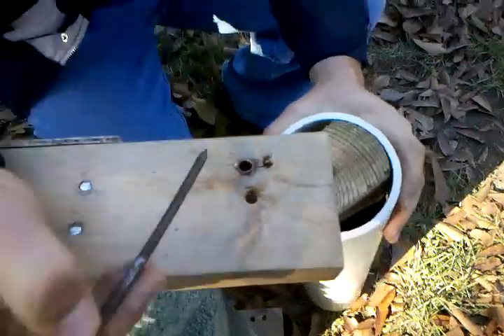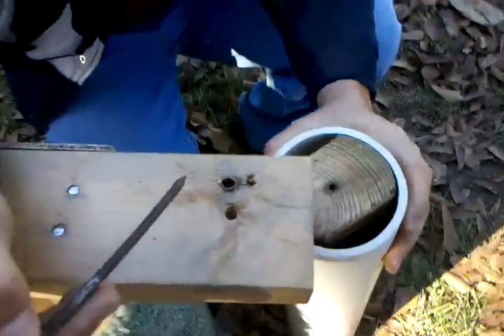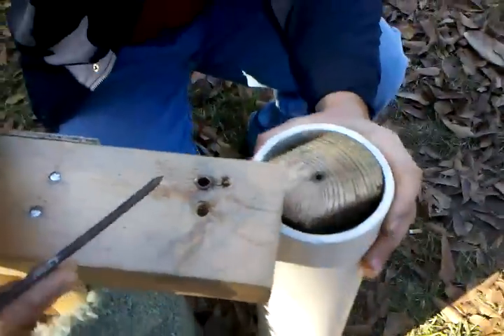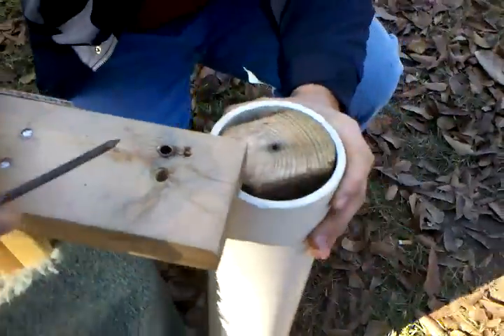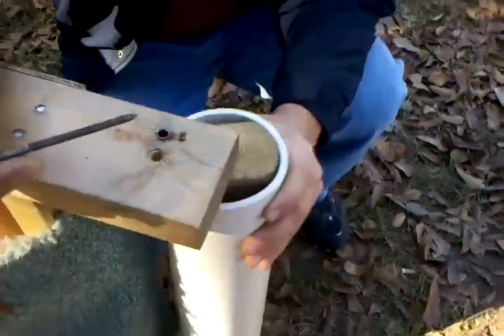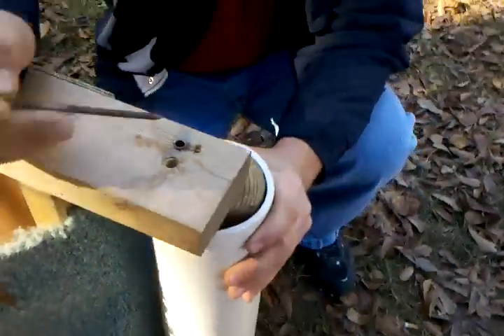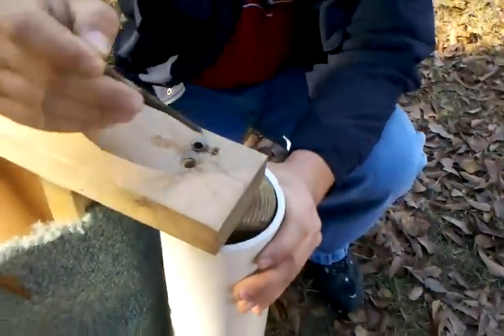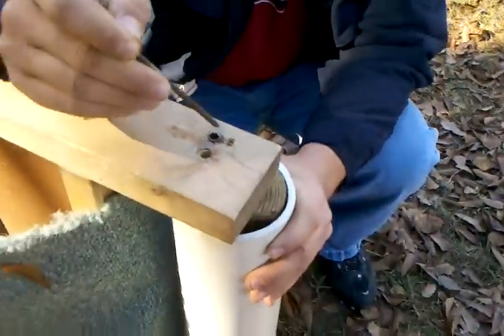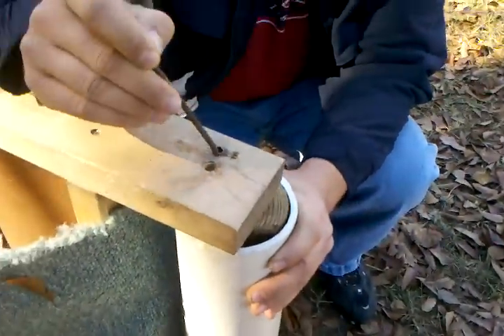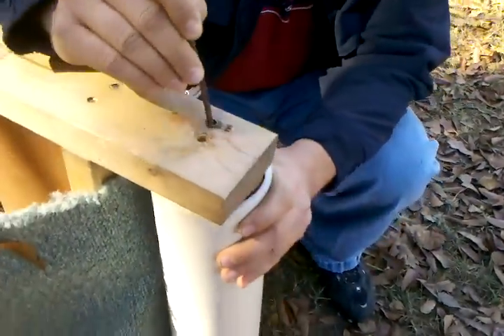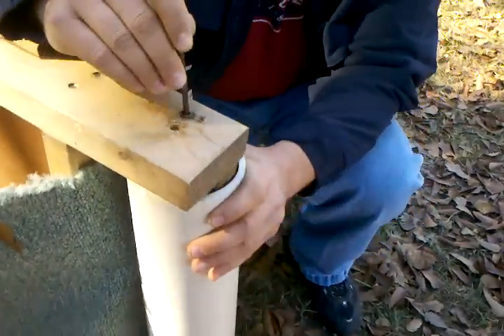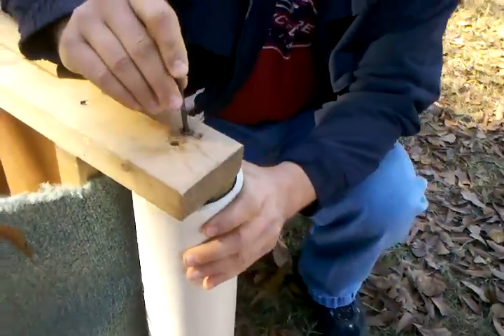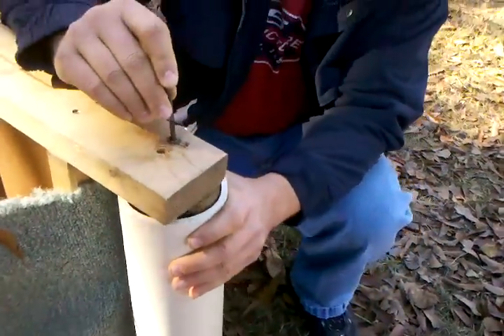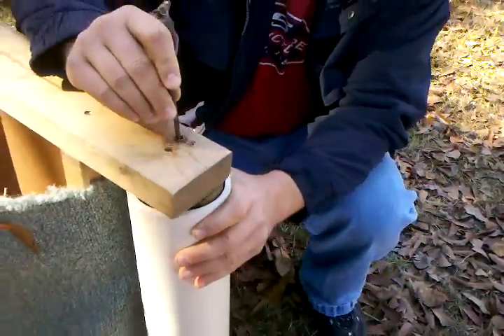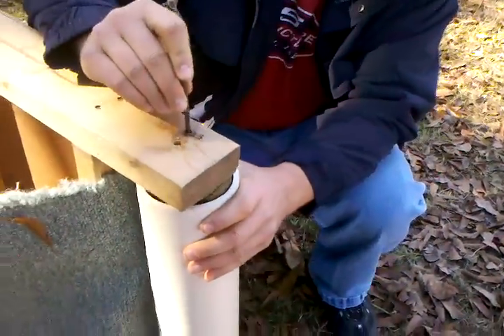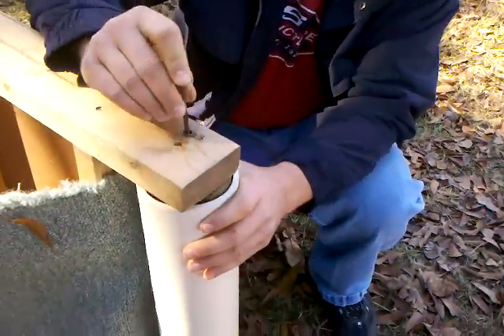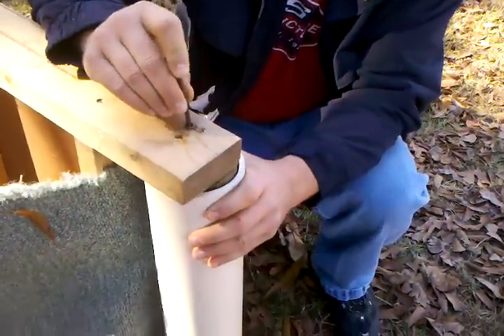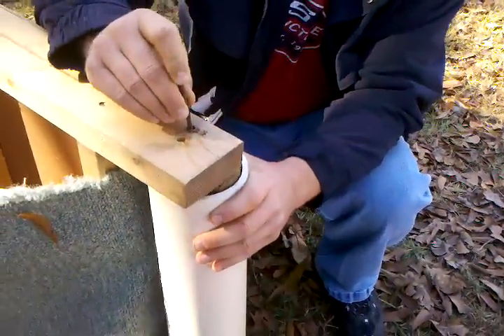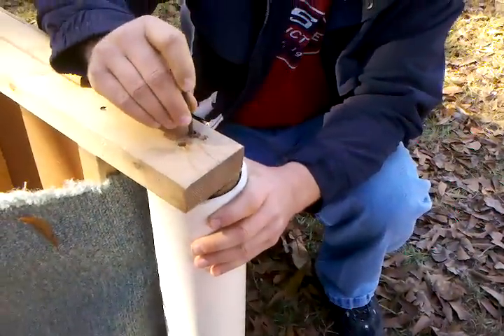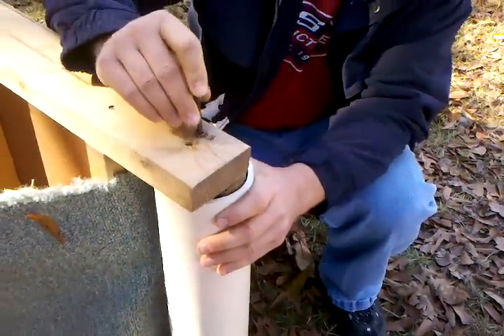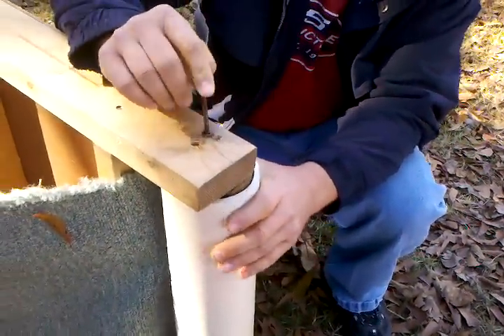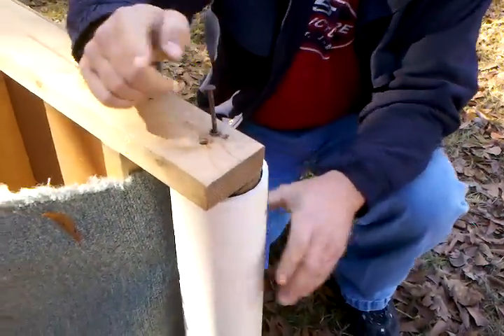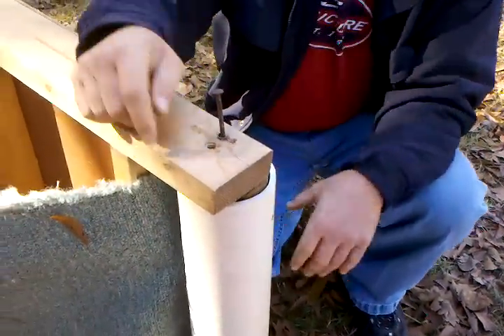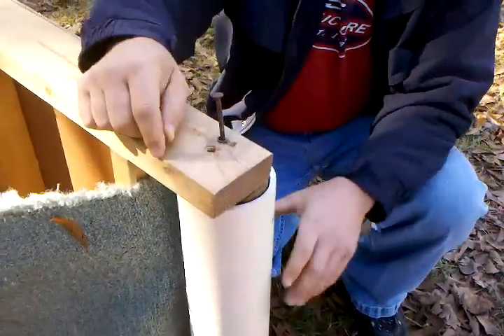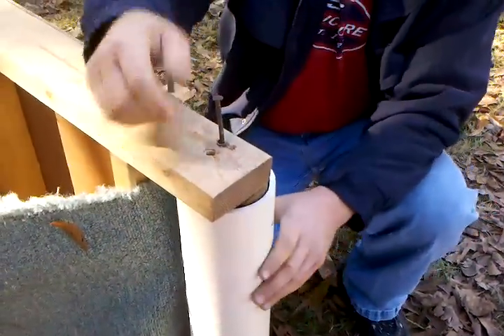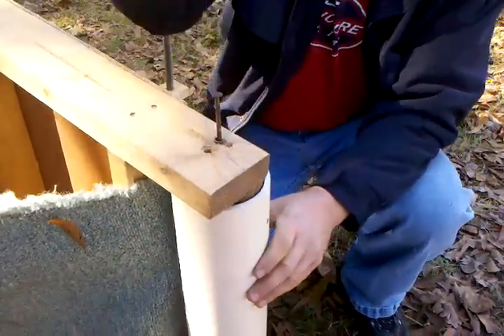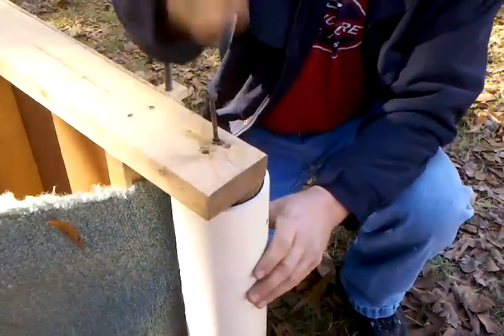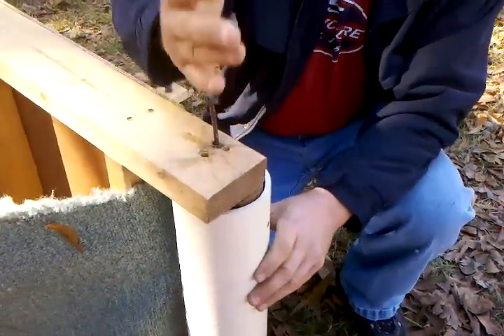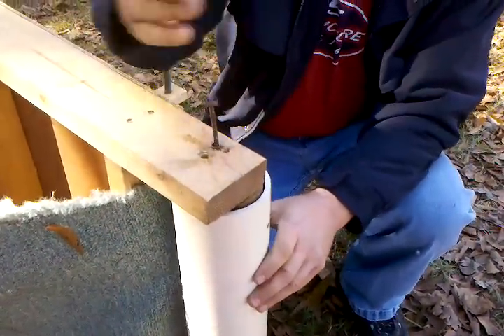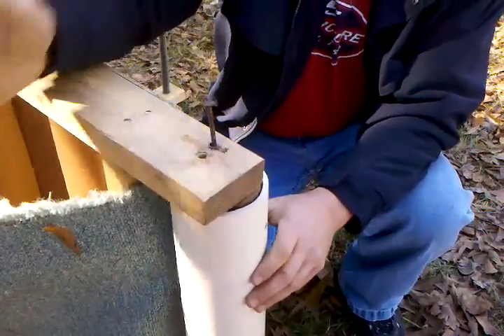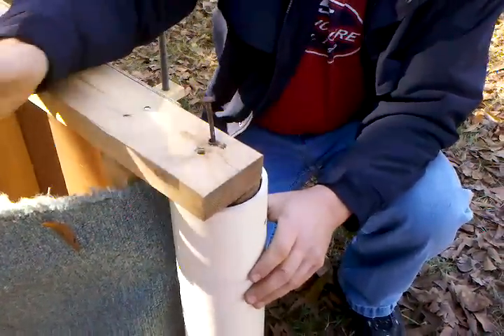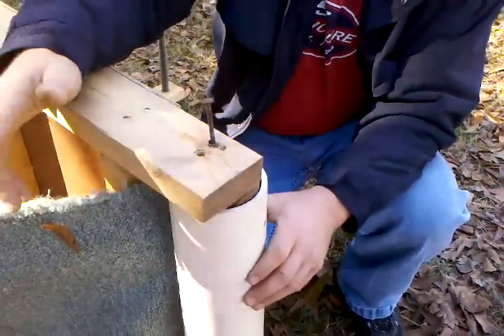Take your pilot hole that you made, just run it in there. That way you can find the center easily and hammer it in.